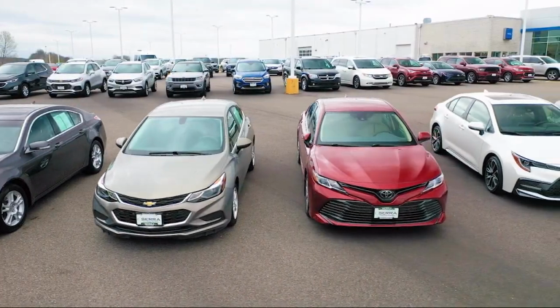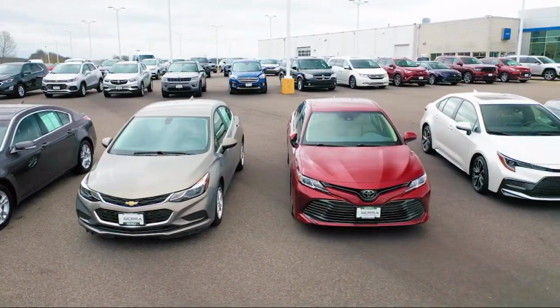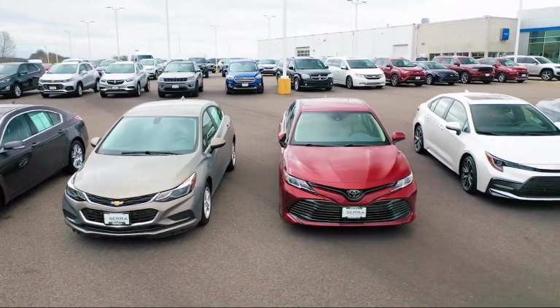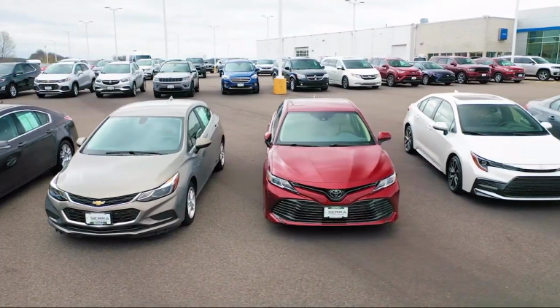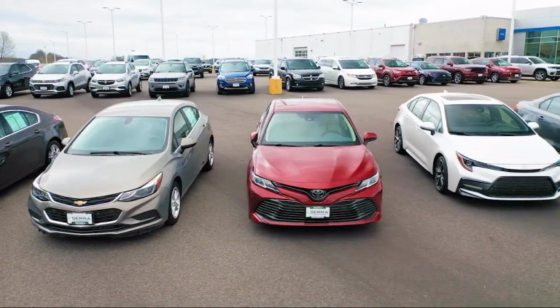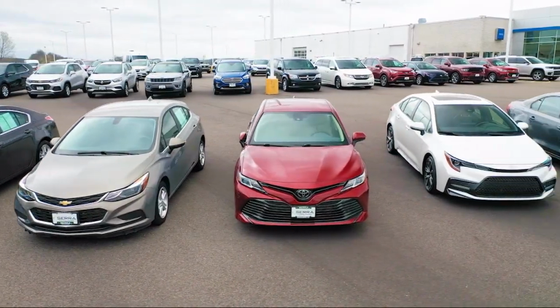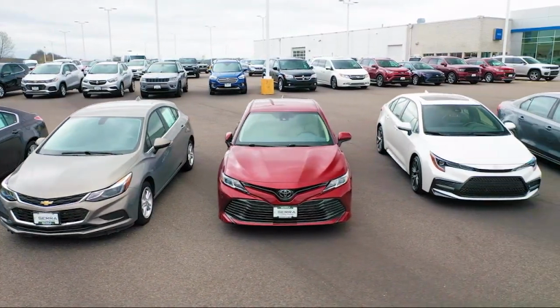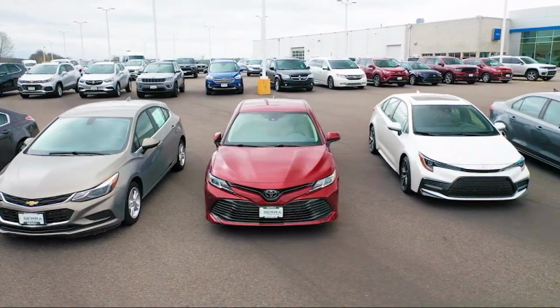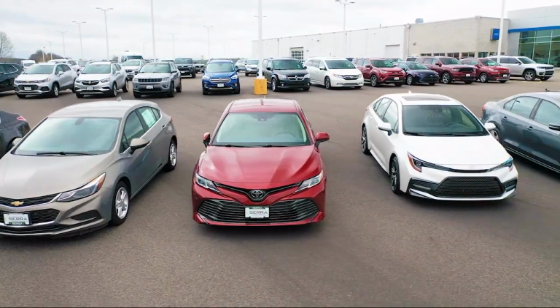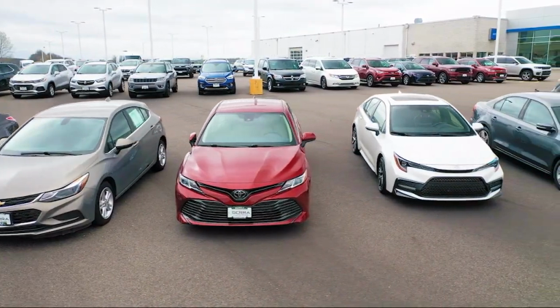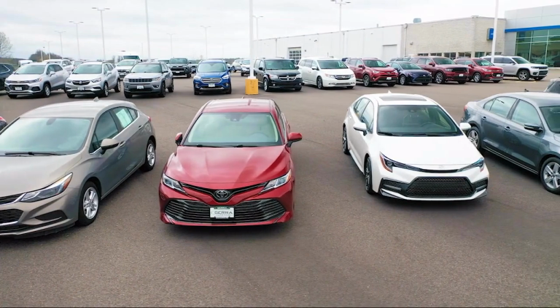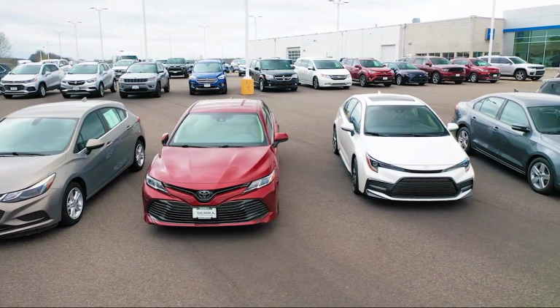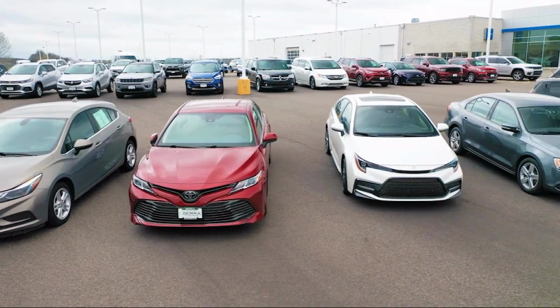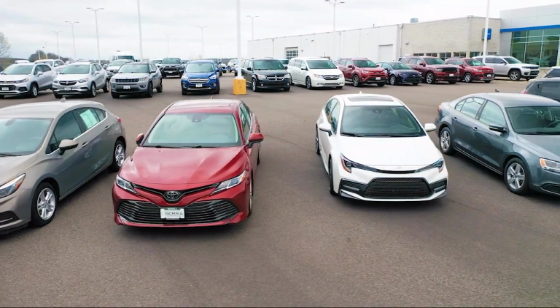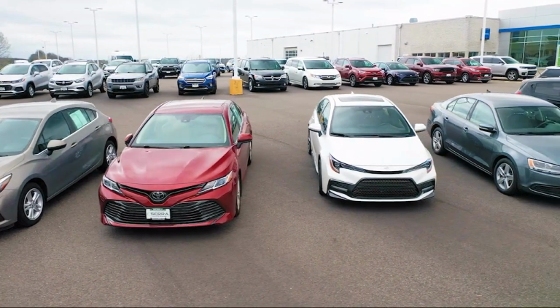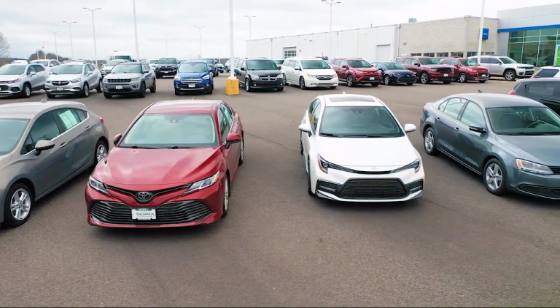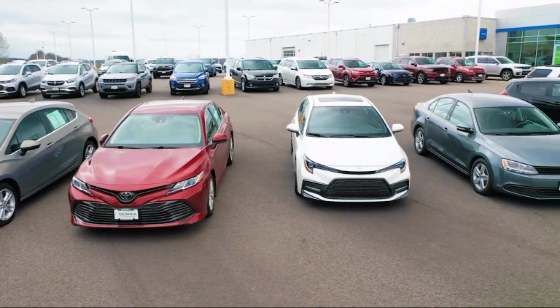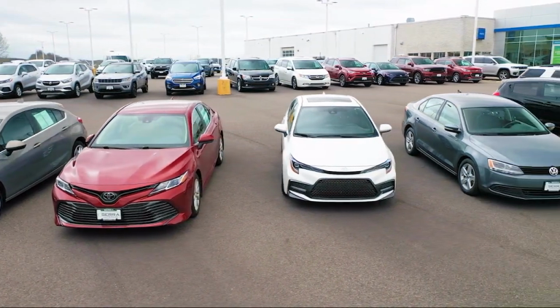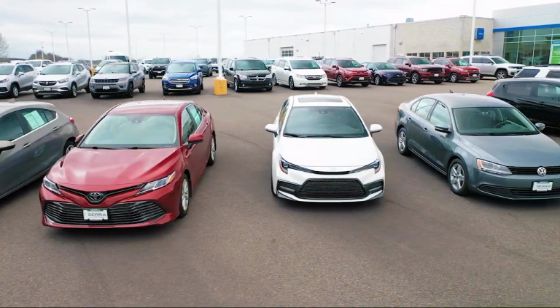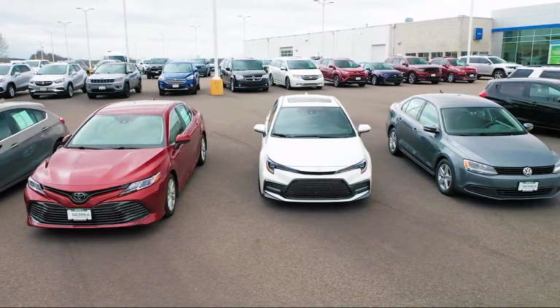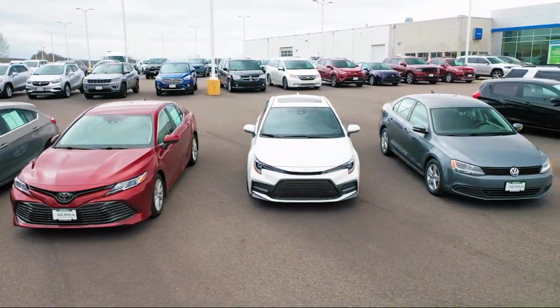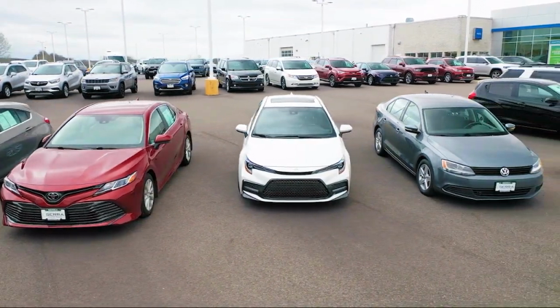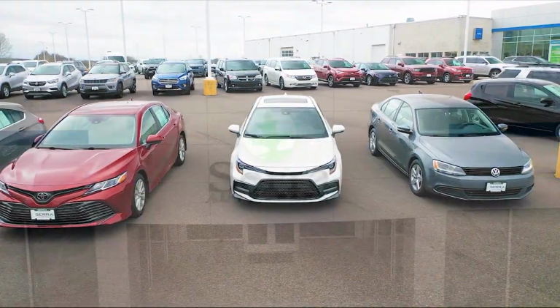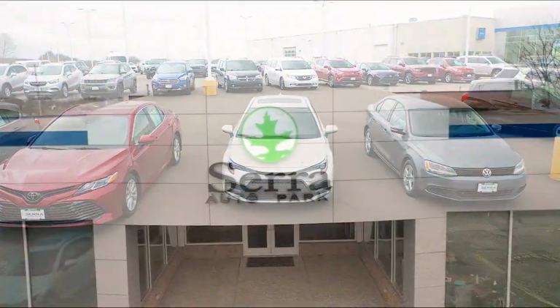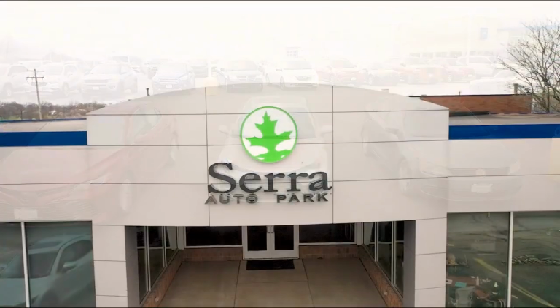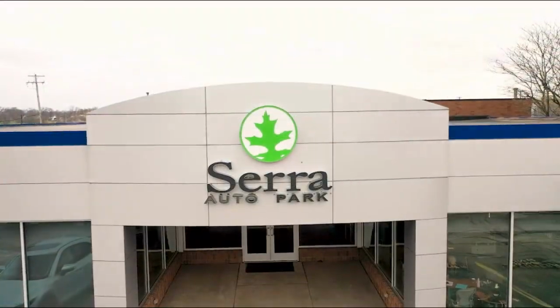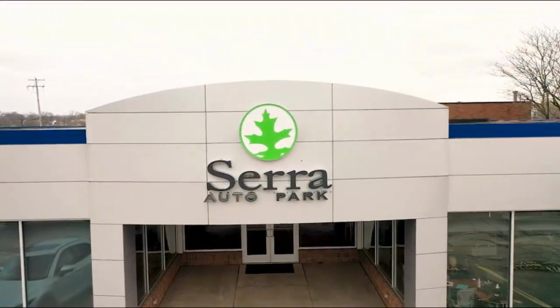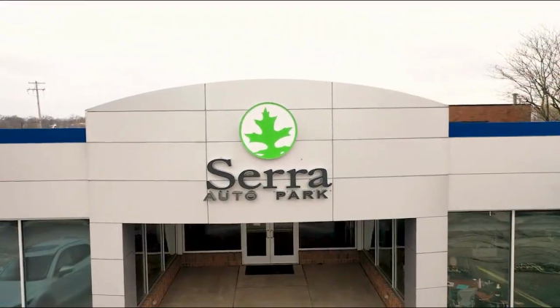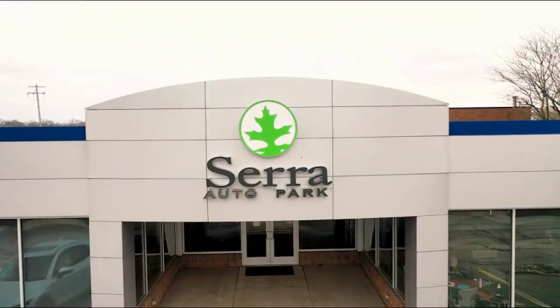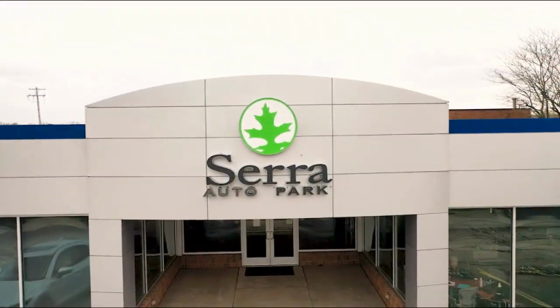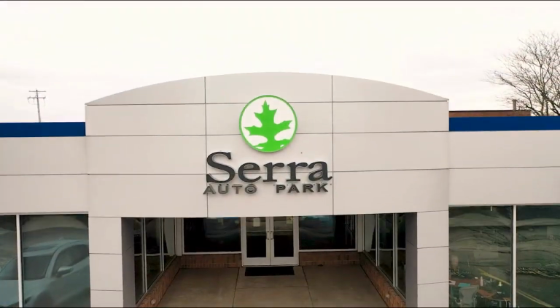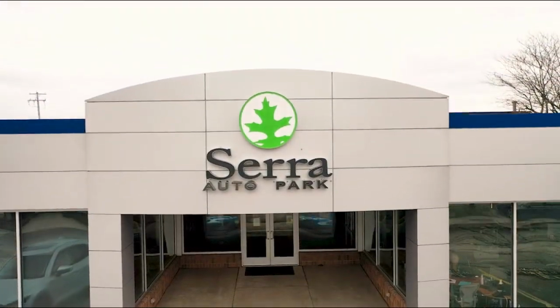our customers tell the story. Sarah Auto Park is the best place to purchase your next vehicle. Come see us today.